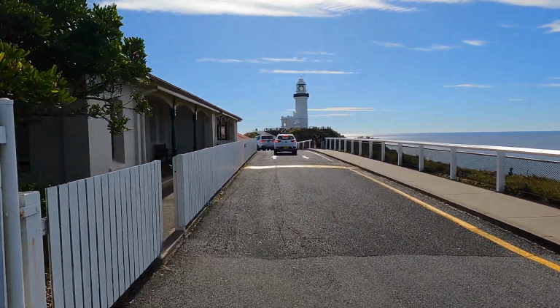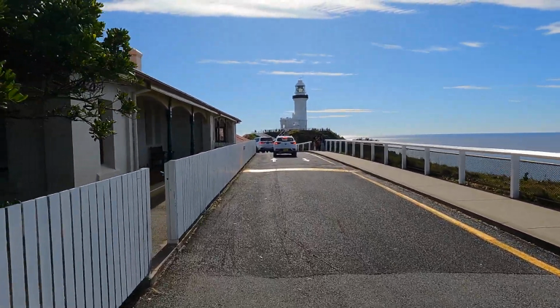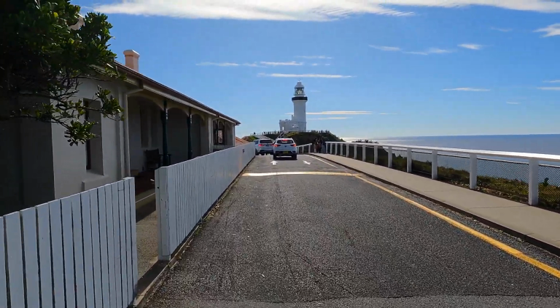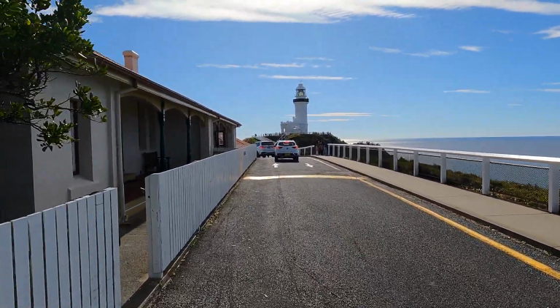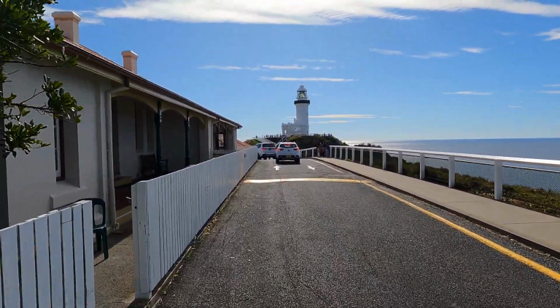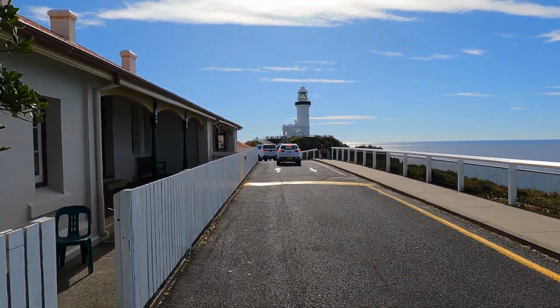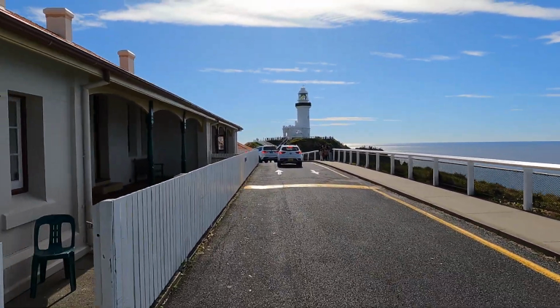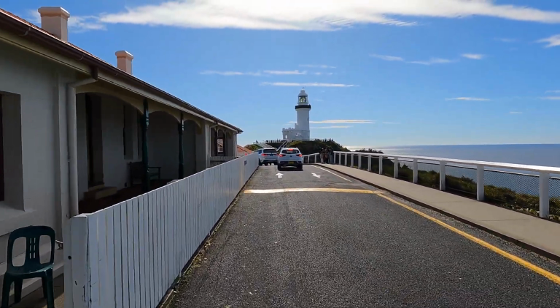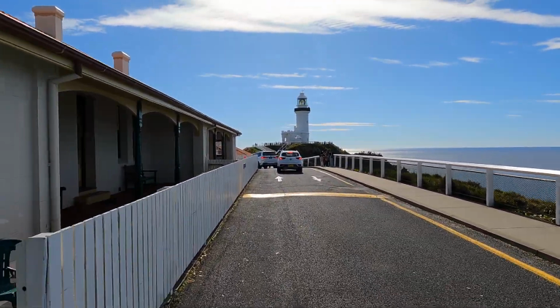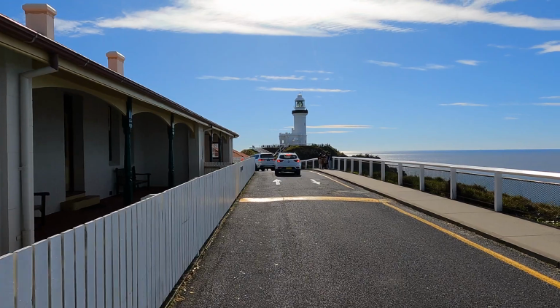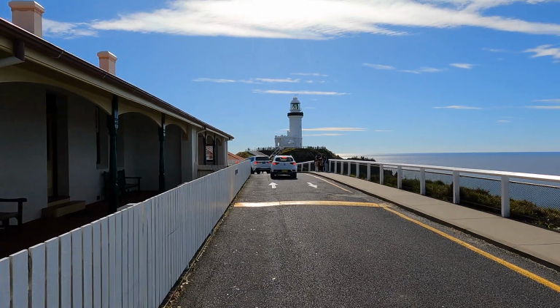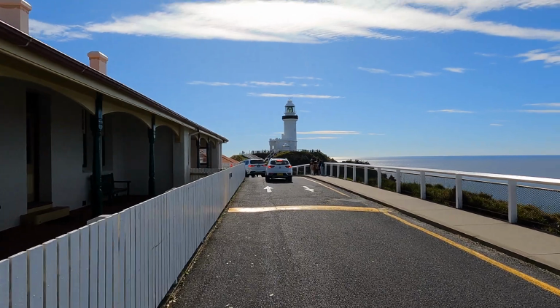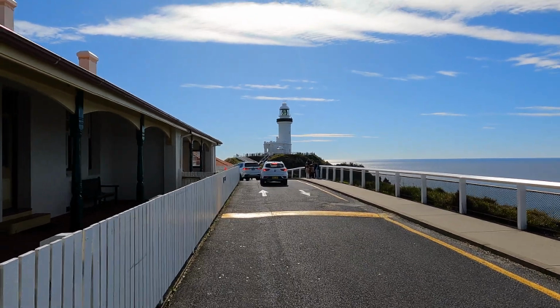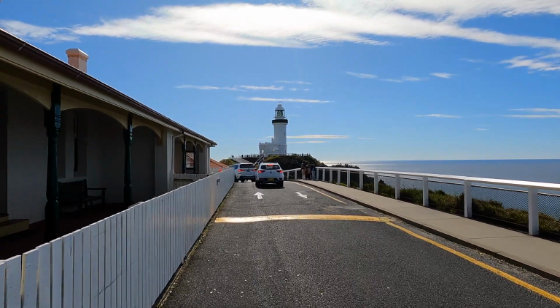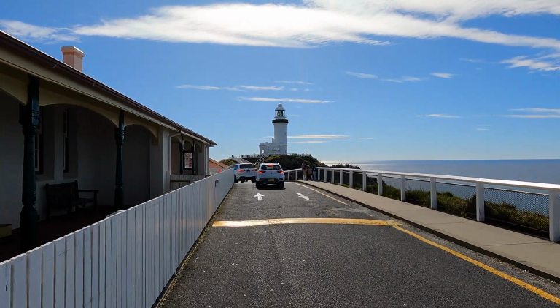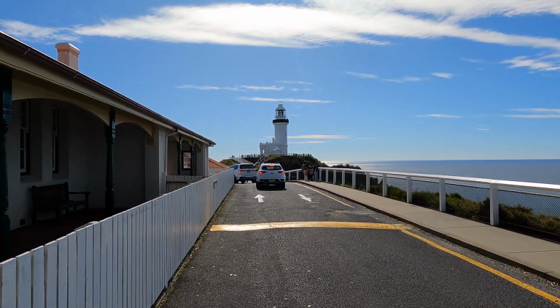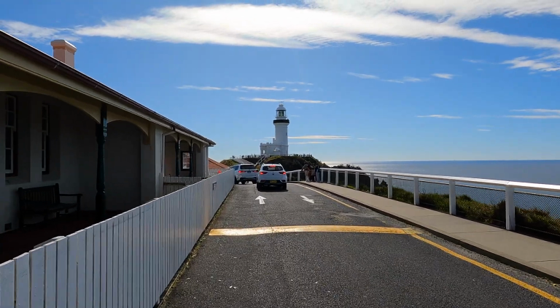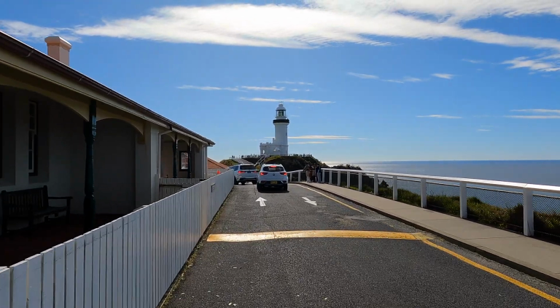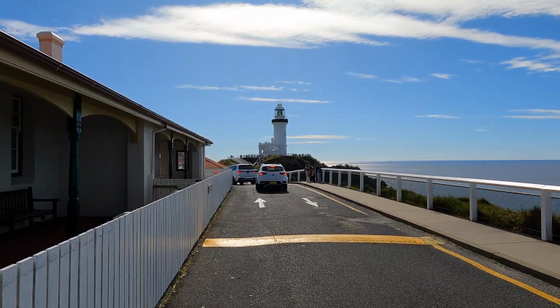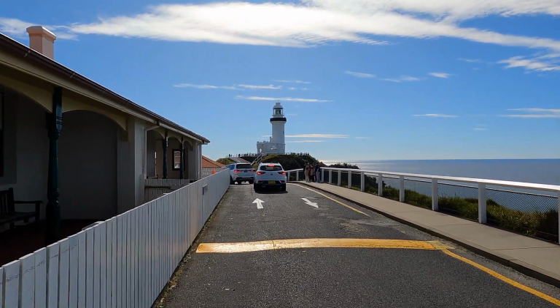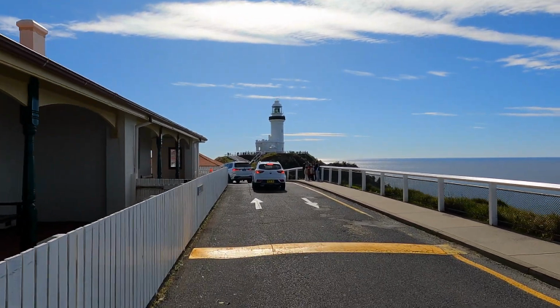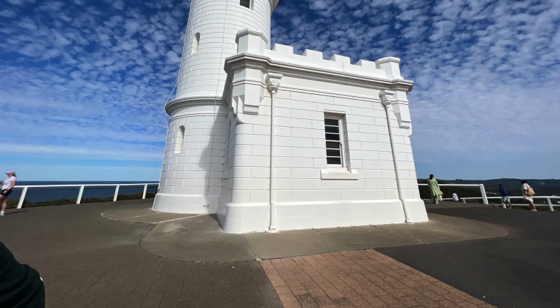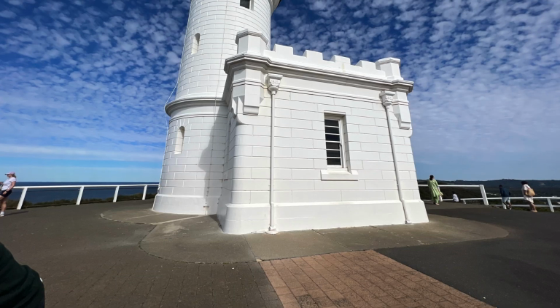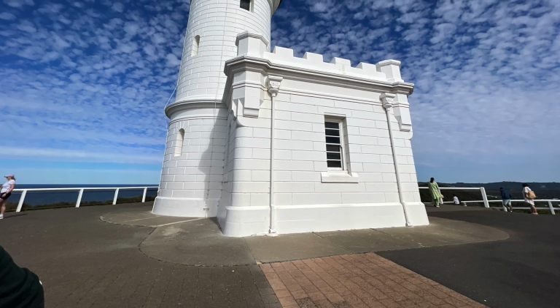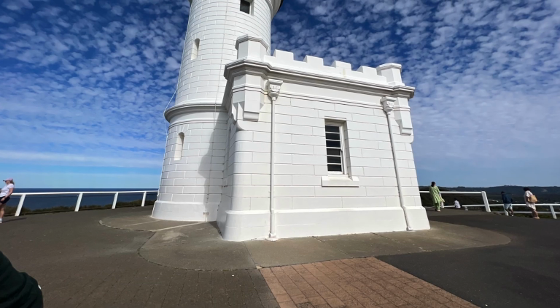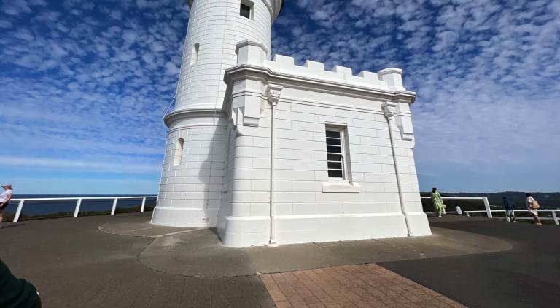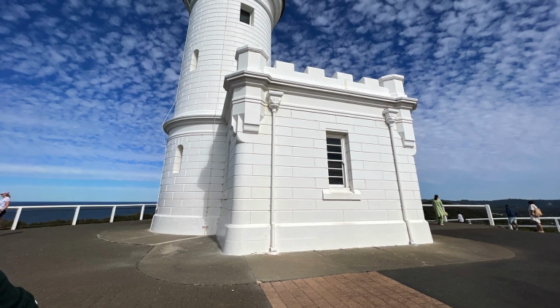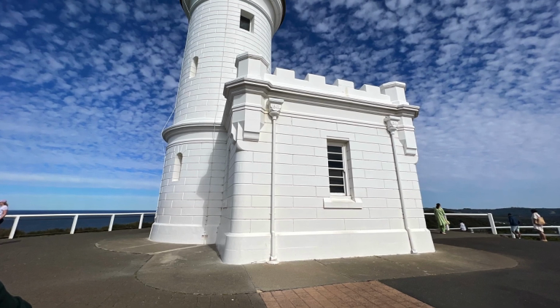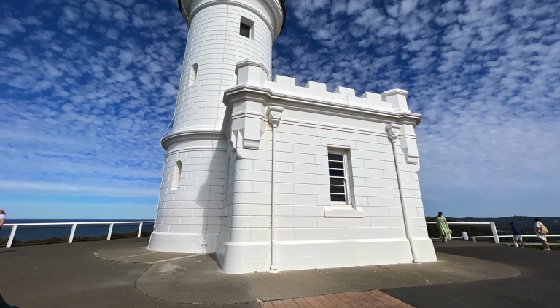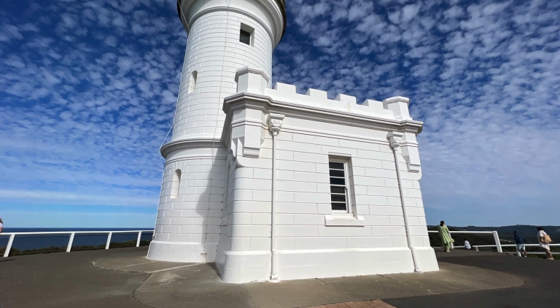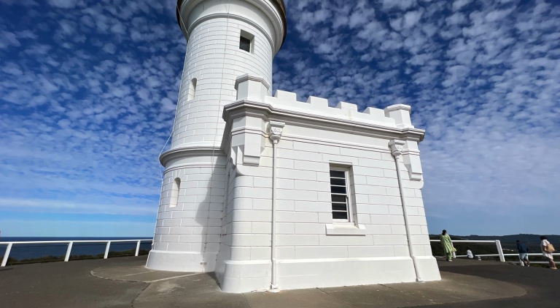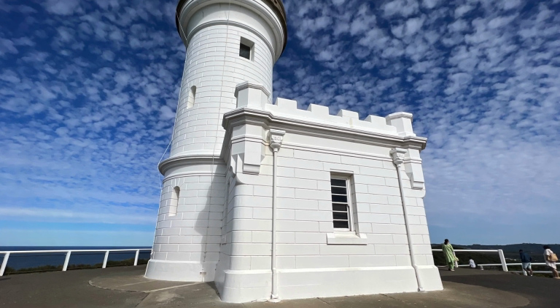Oh dear. What was that? It was a tree. Oh, okay.